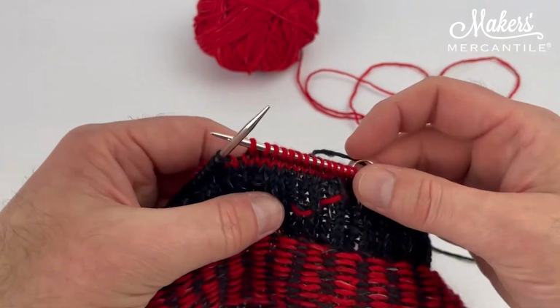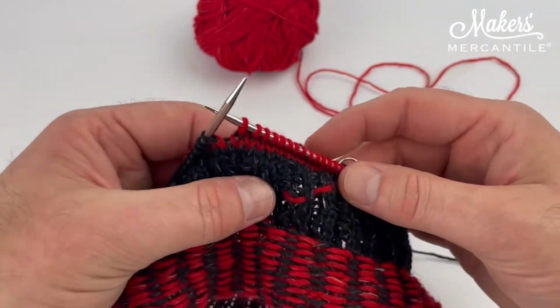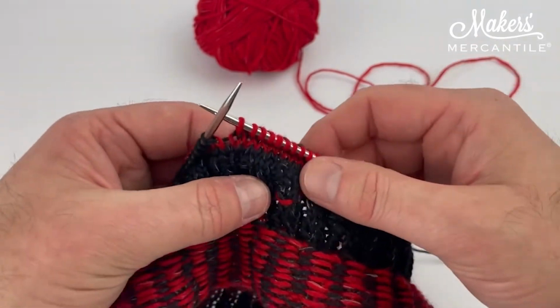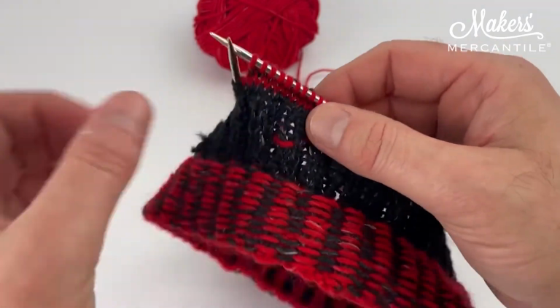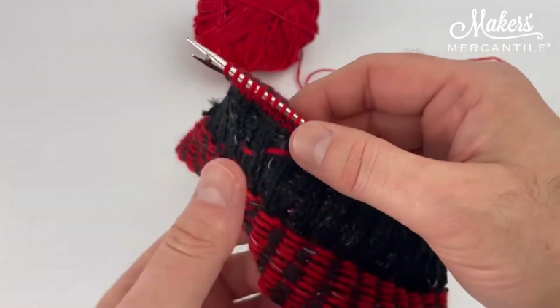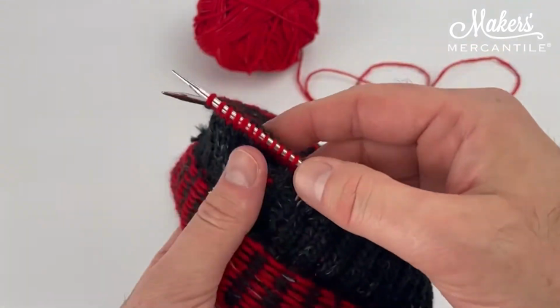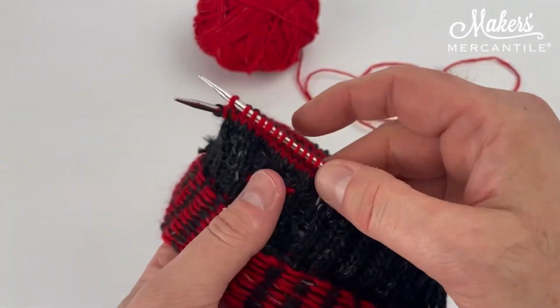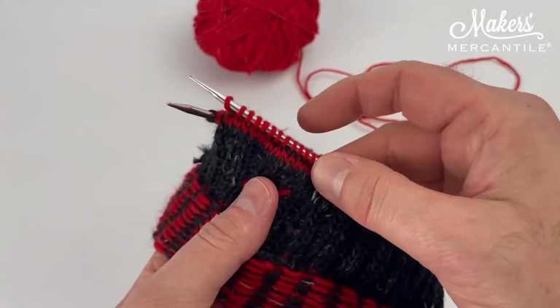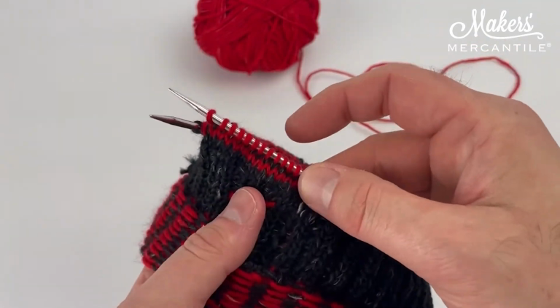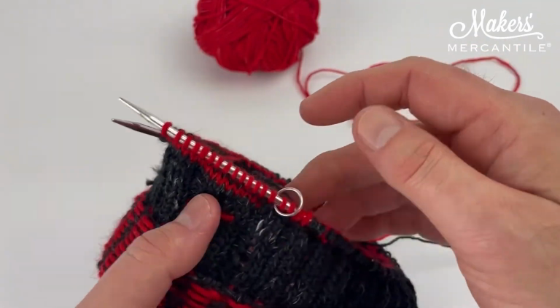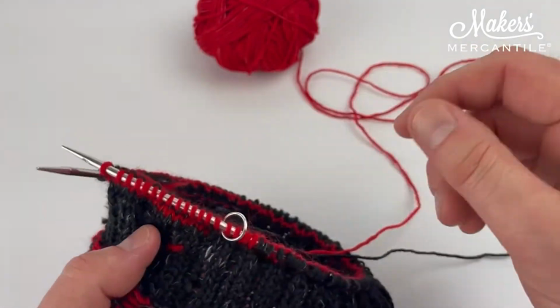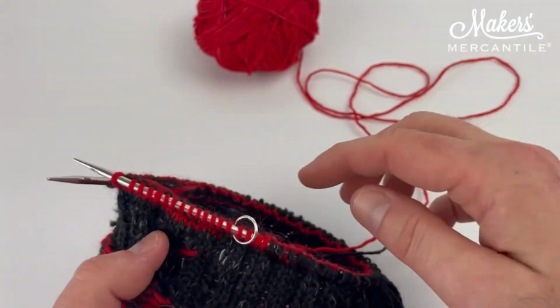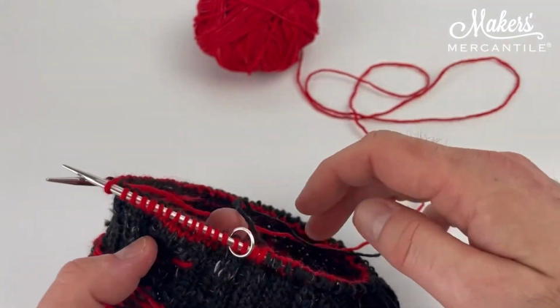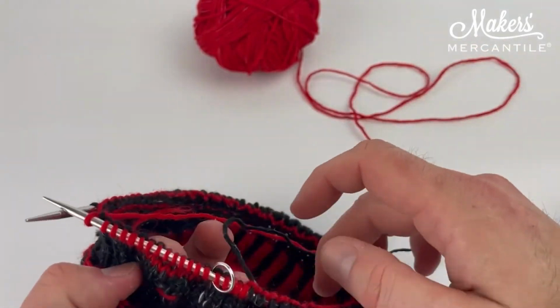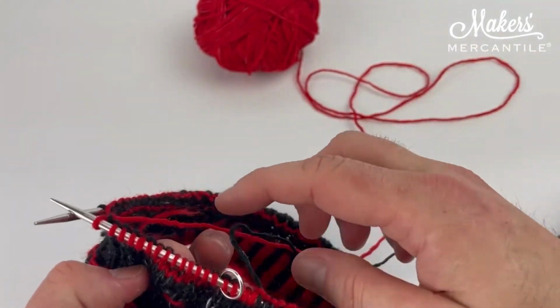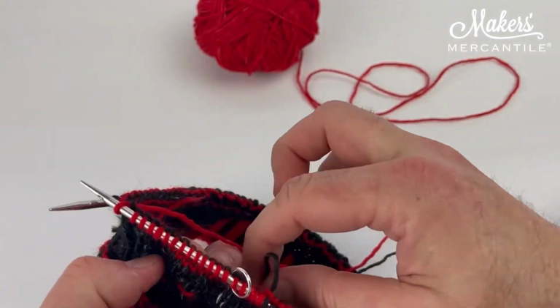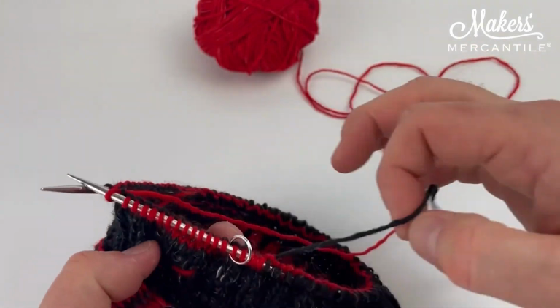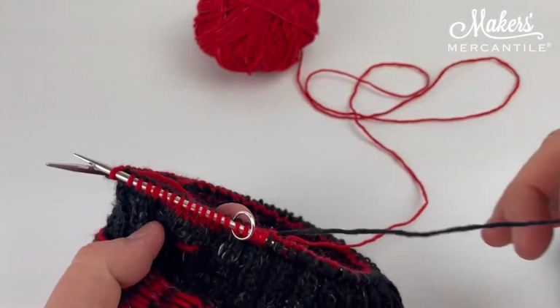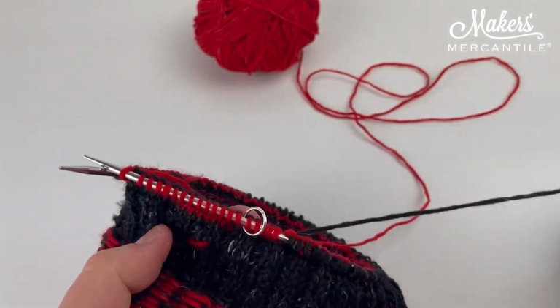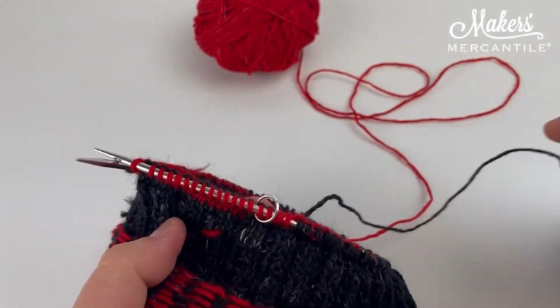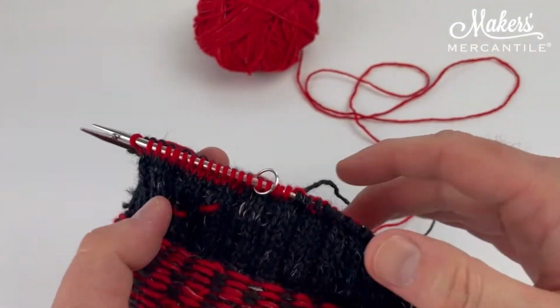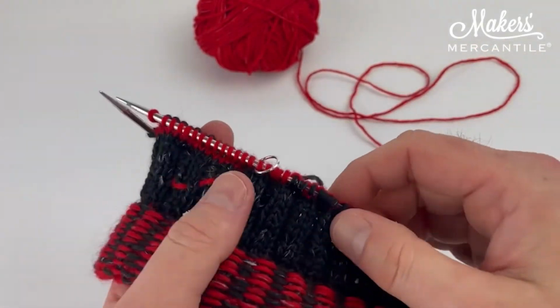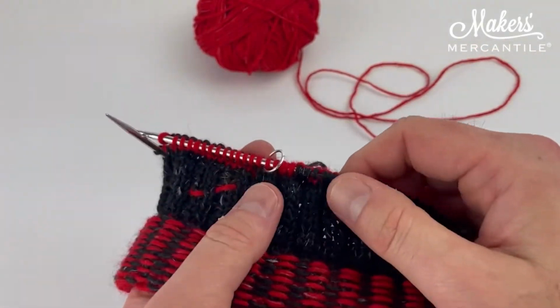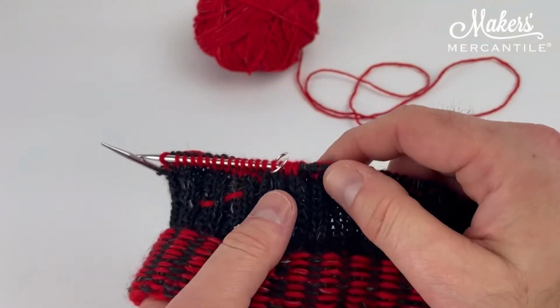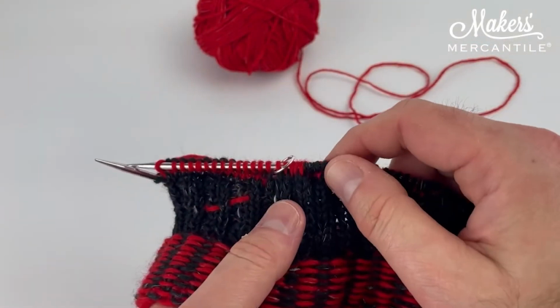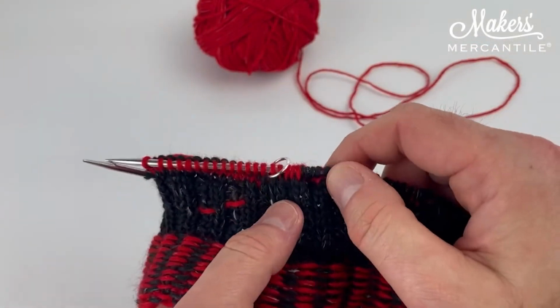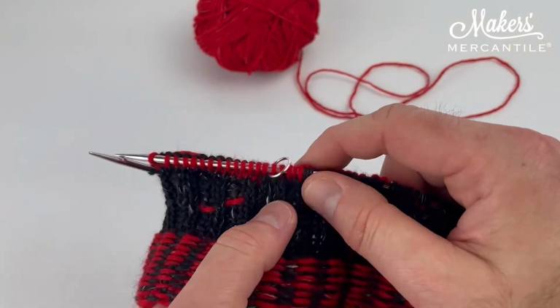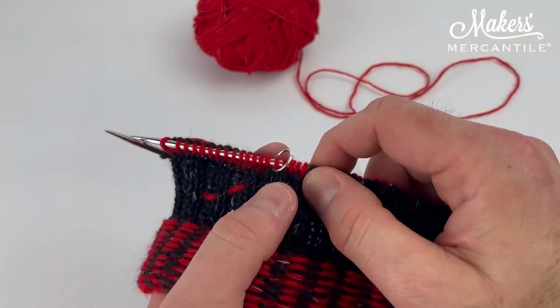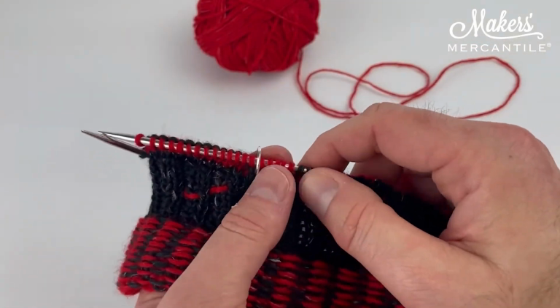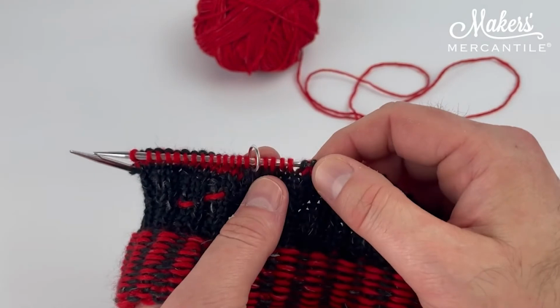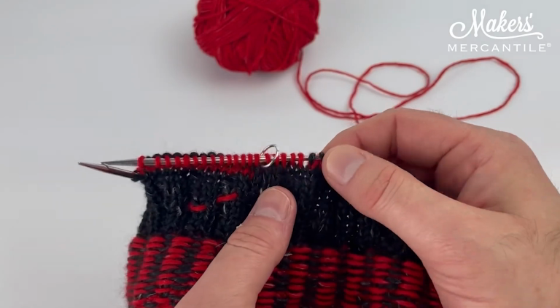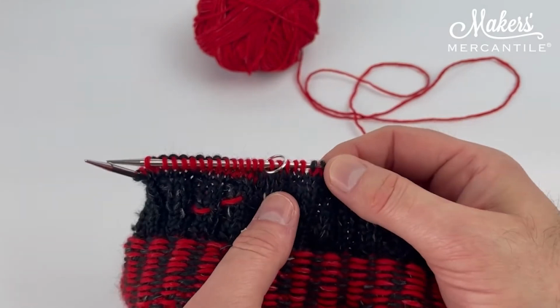We're going to knit a little more on this and we will be back to show you some more steps. But that, my friends, is how easy helical knitting can be.